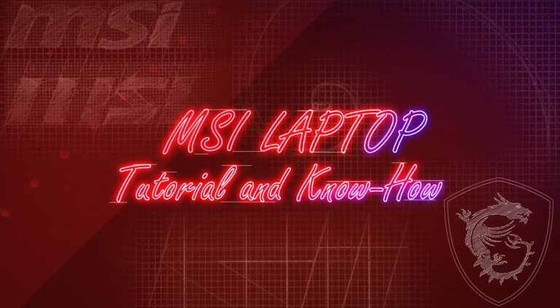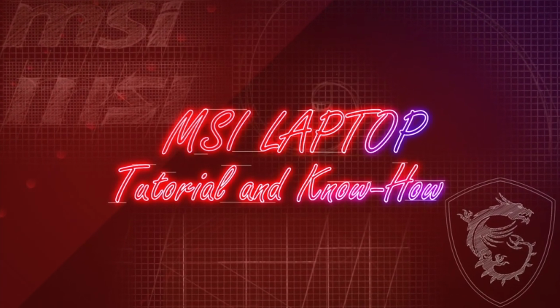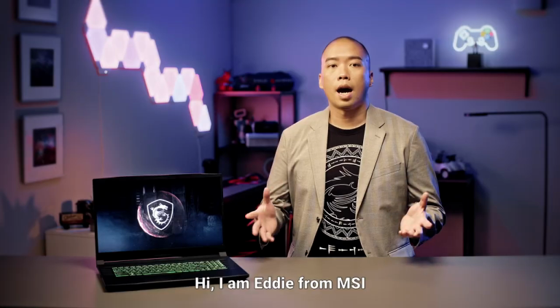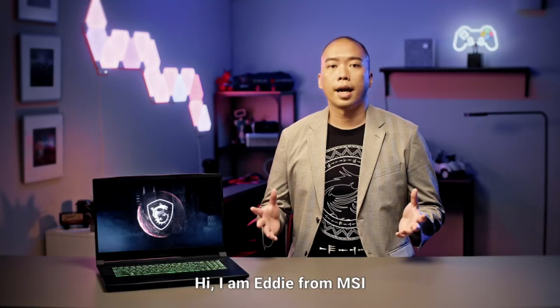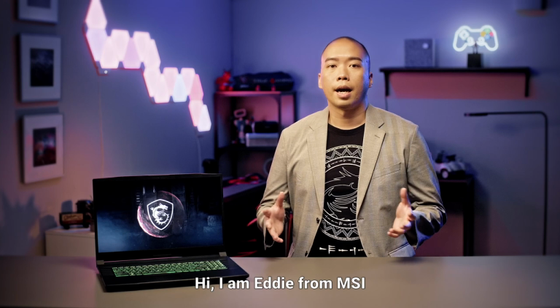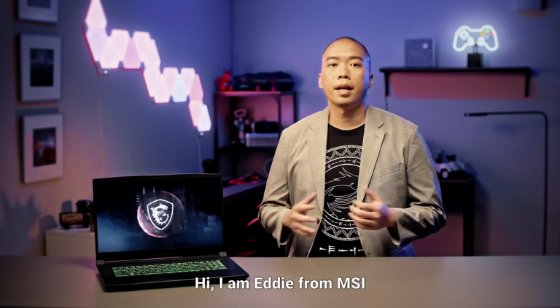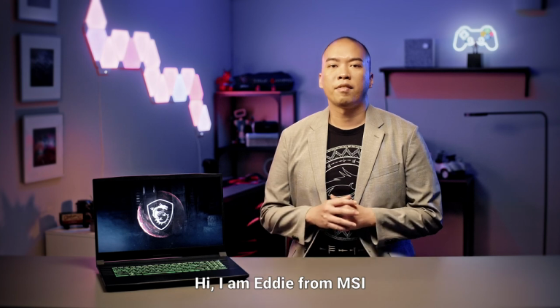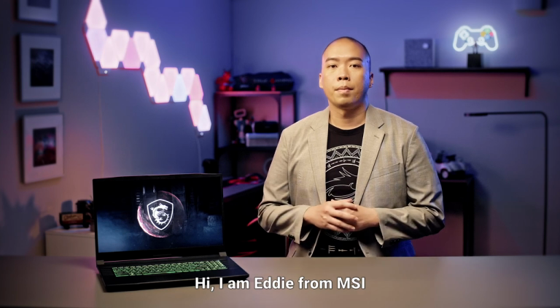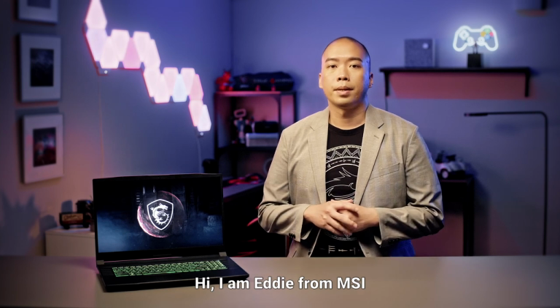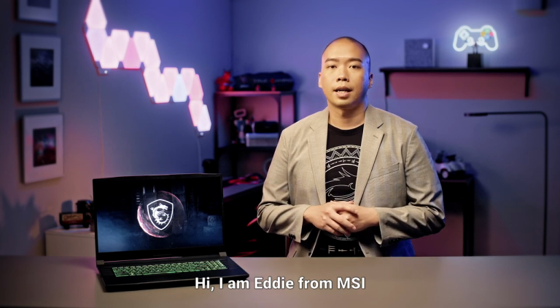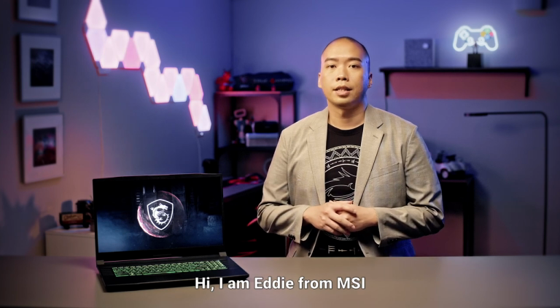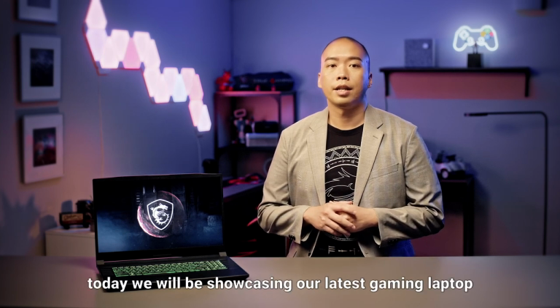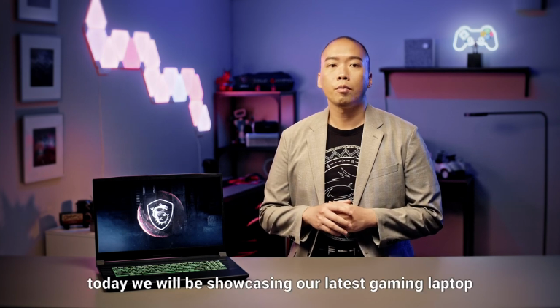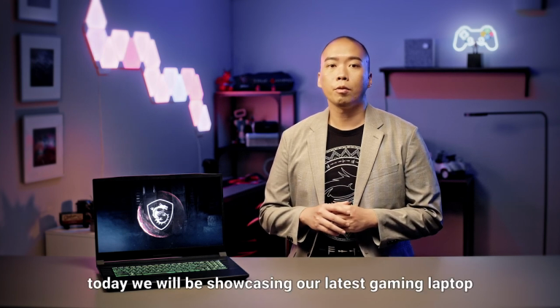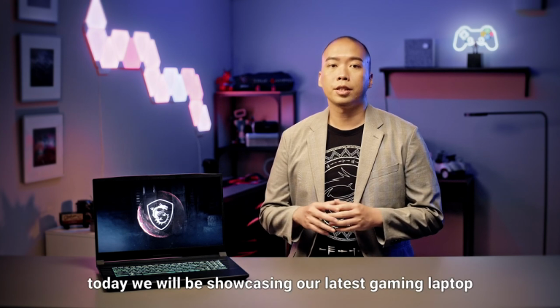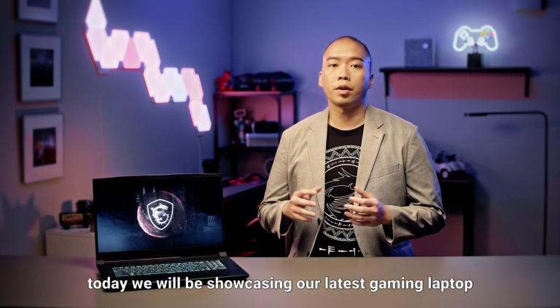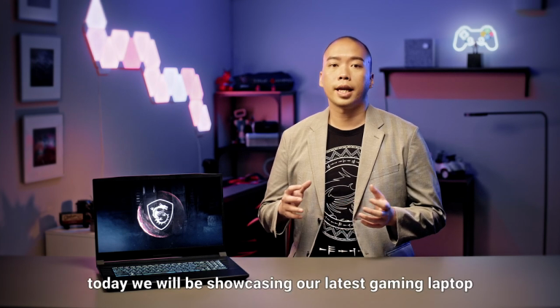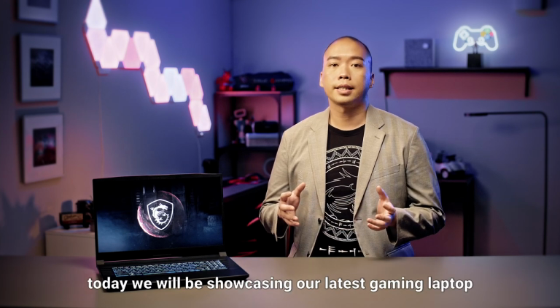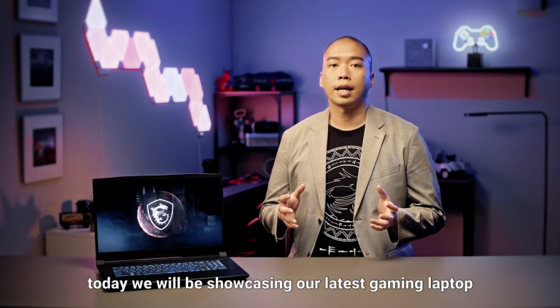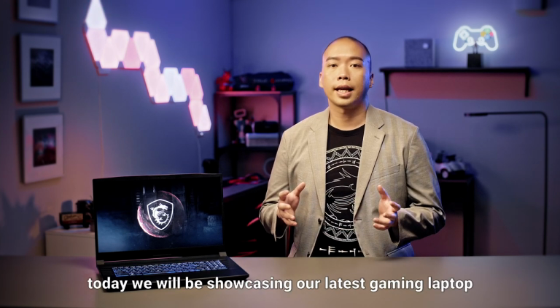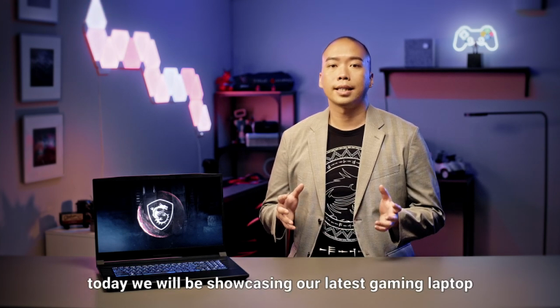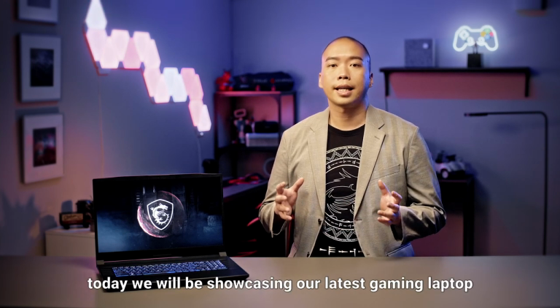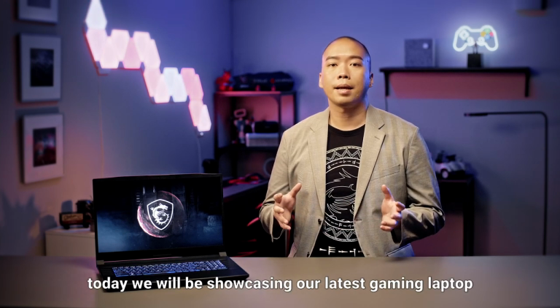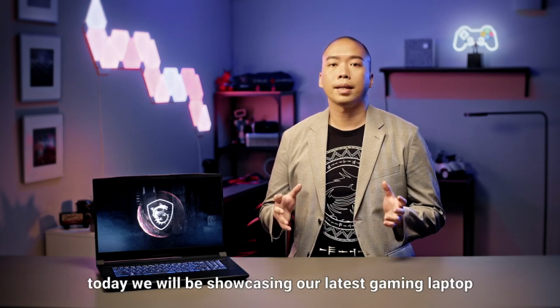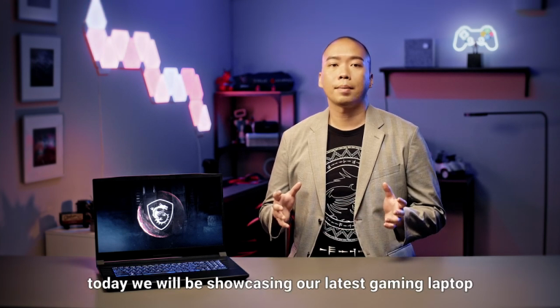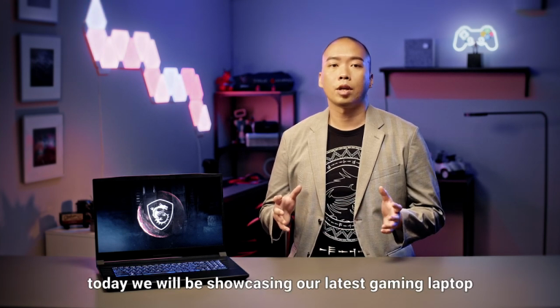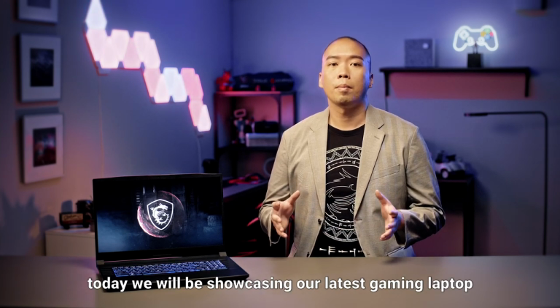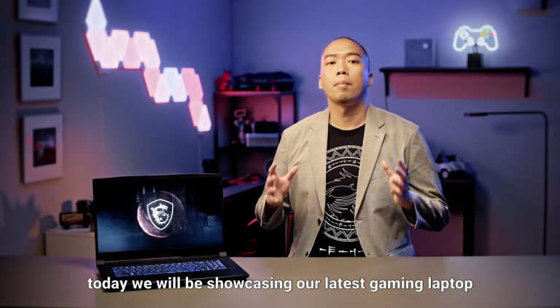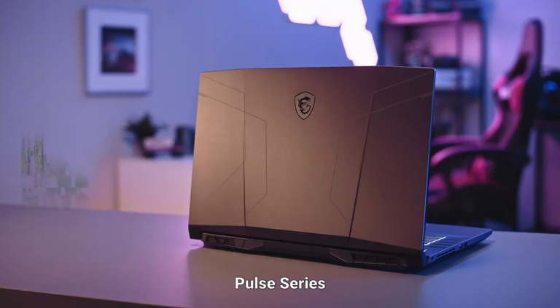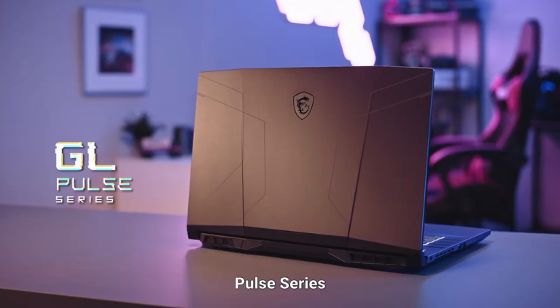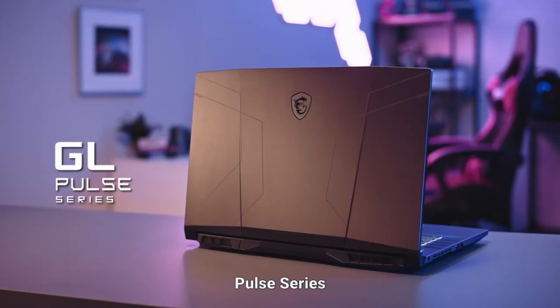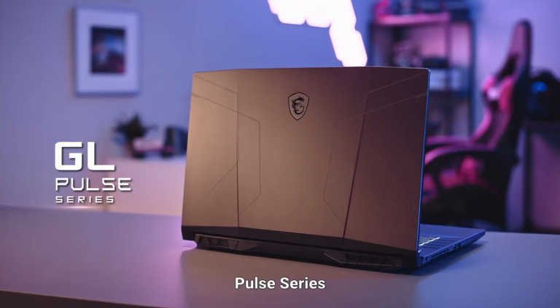Hi, I'm Eddie from MSI. Today we will be showcasing our latest gaming laptop, the Pulse series.